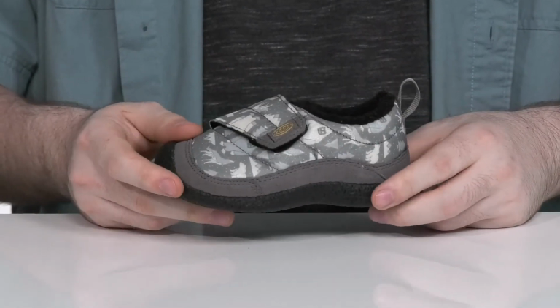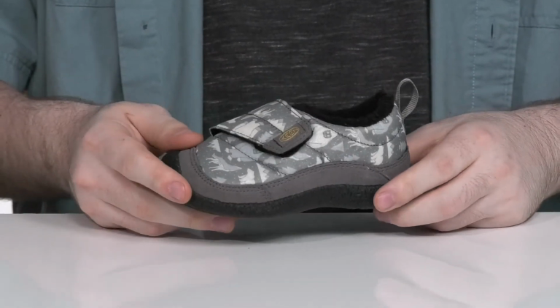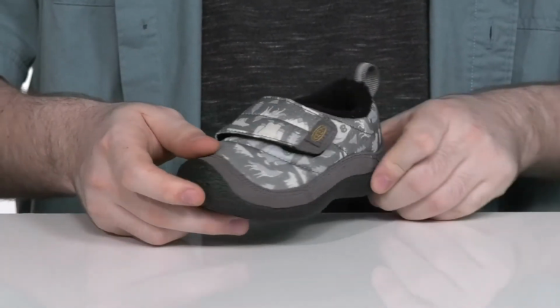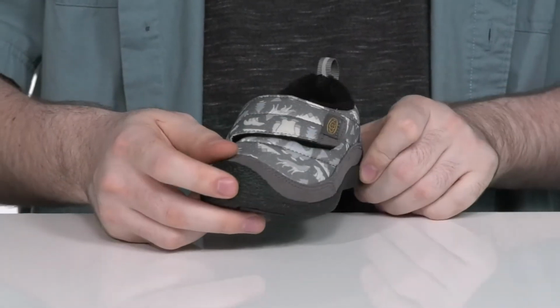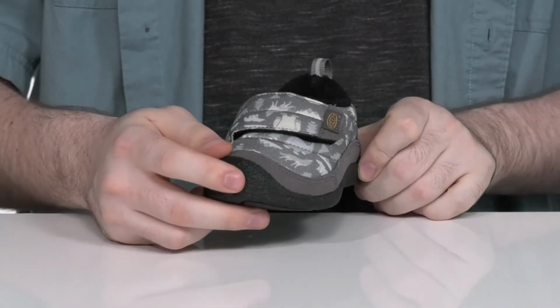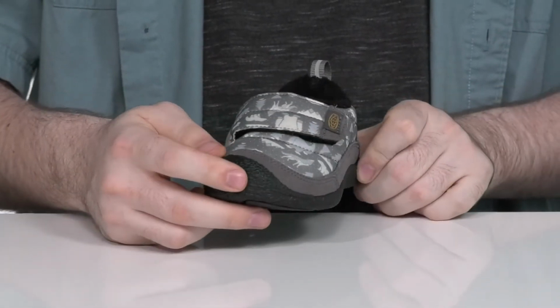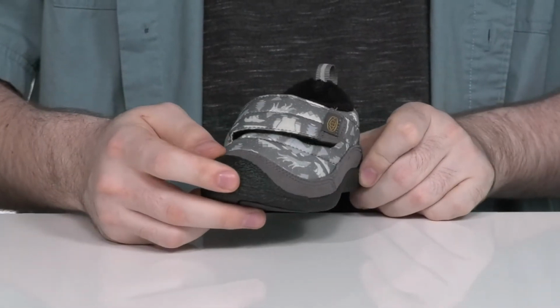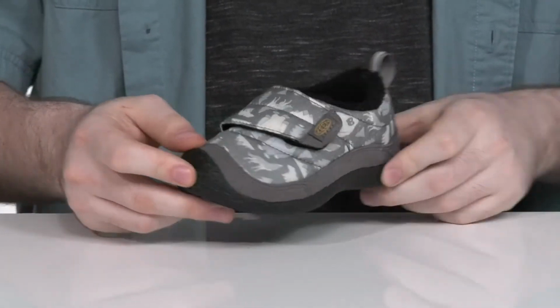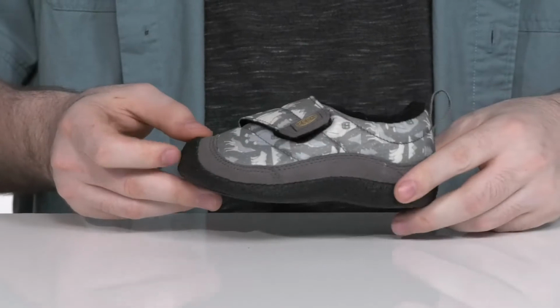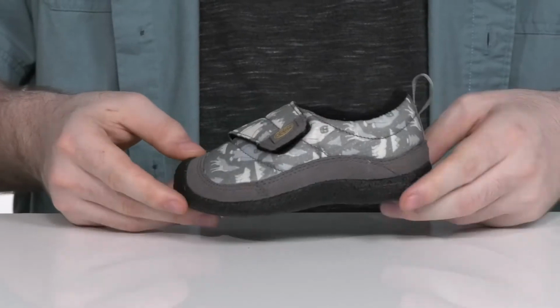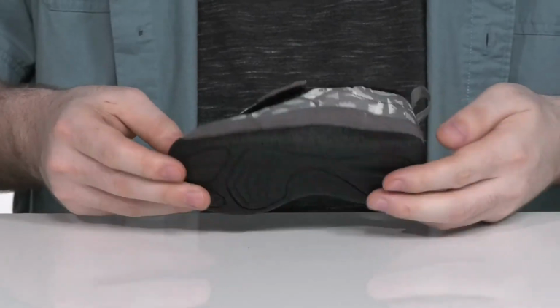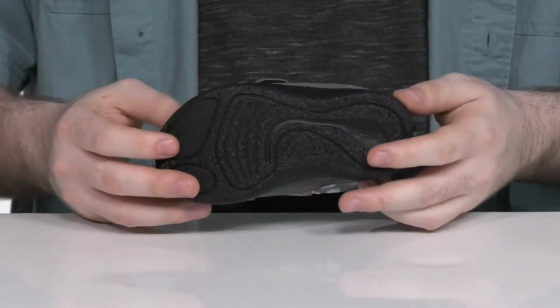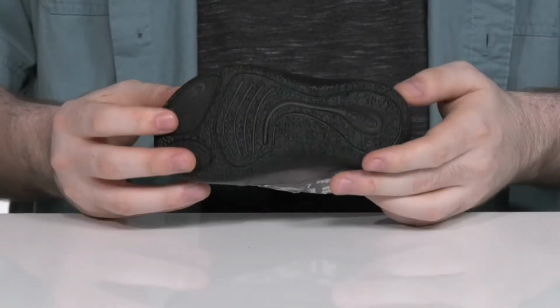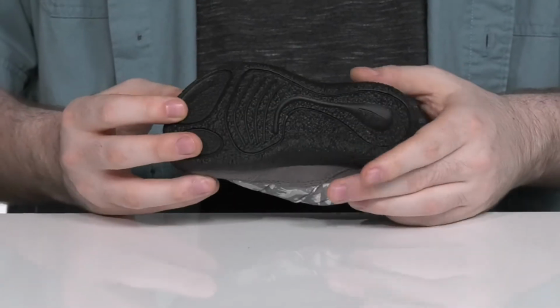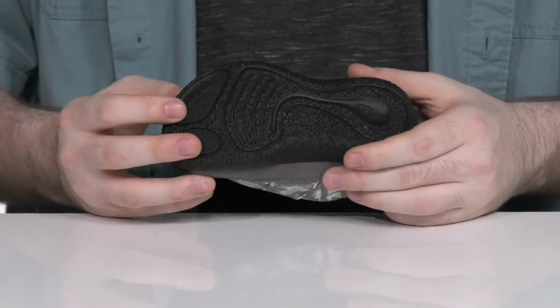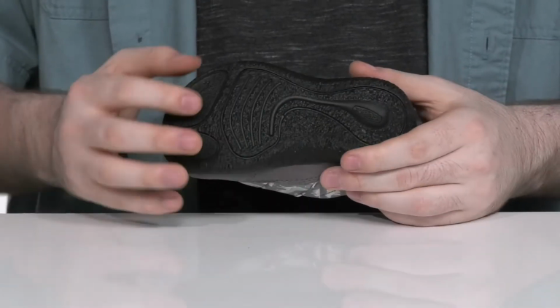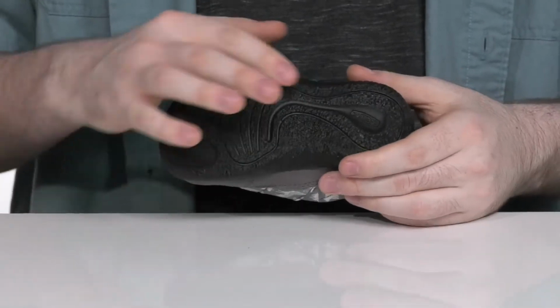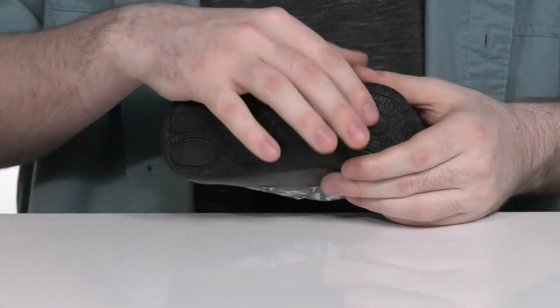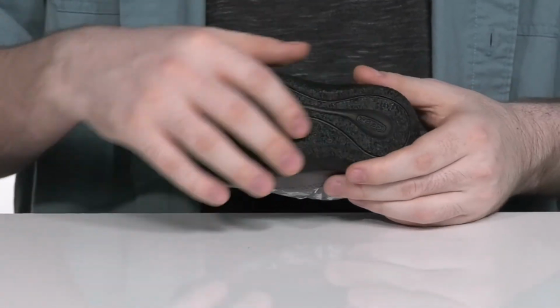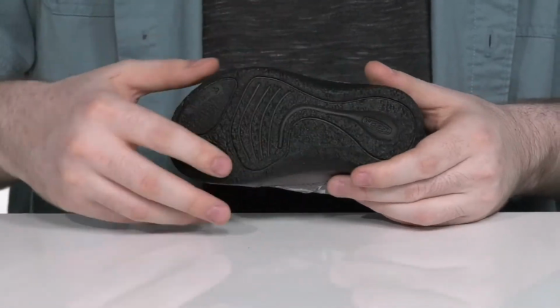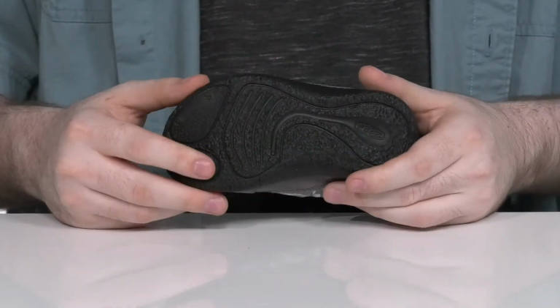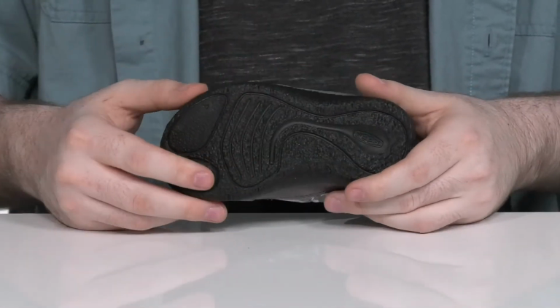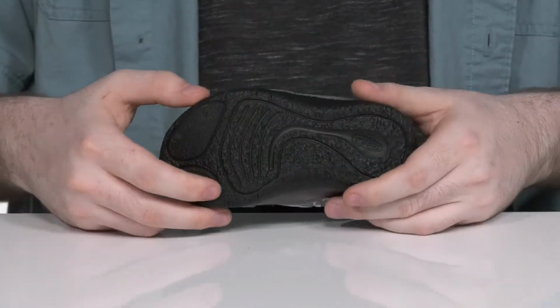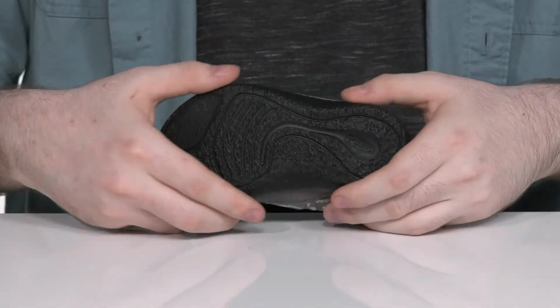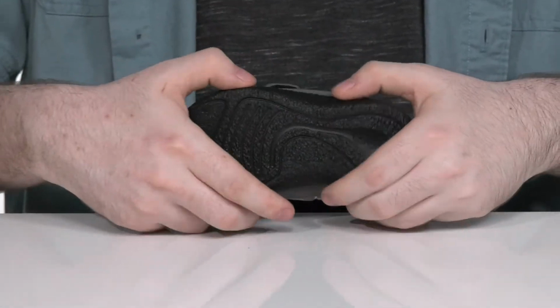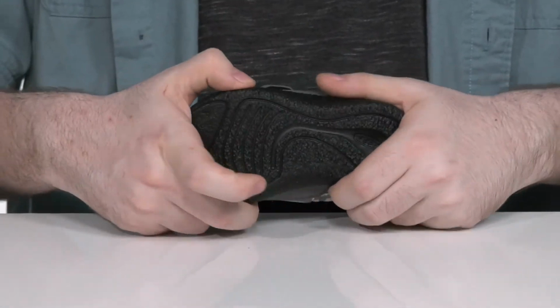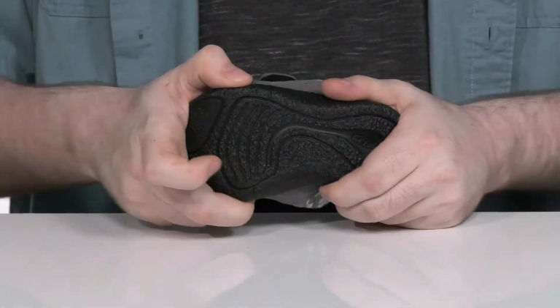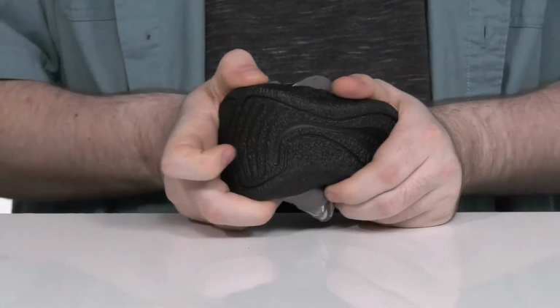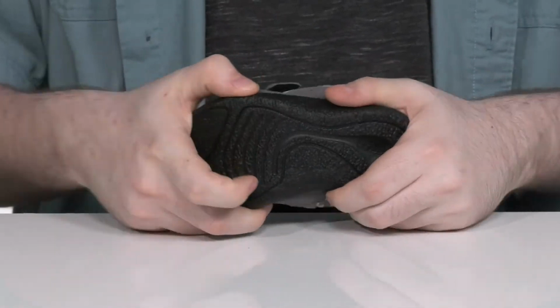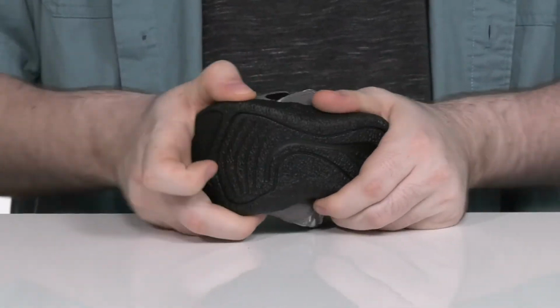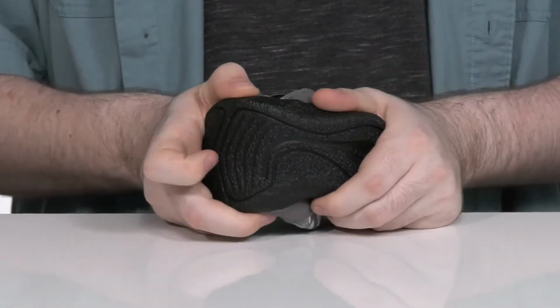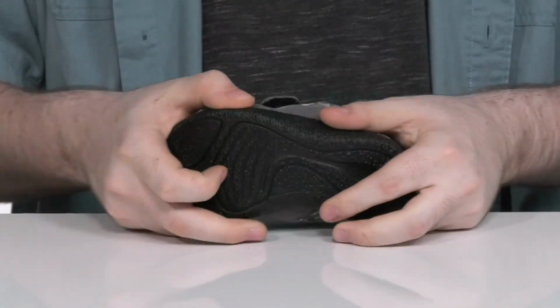The durable outsole is made with a textured synthetic that has a great grip and lots of flex.